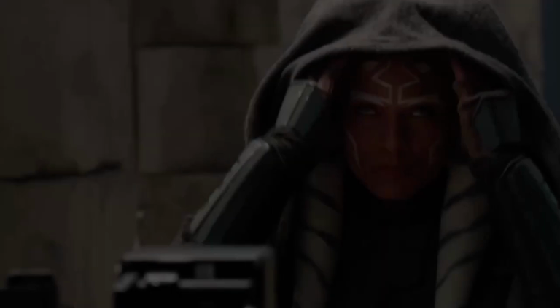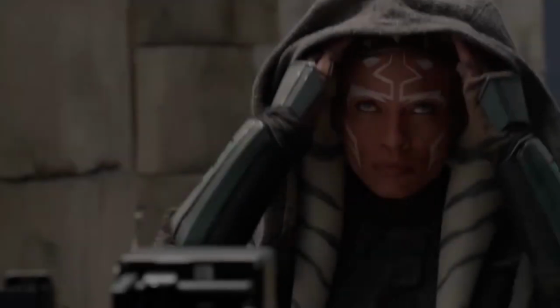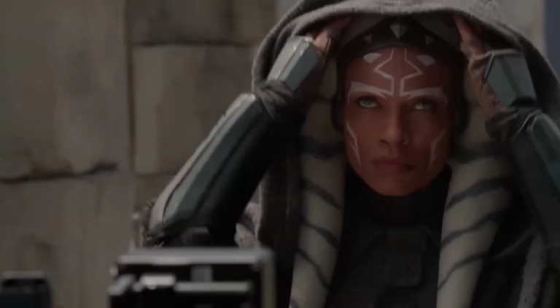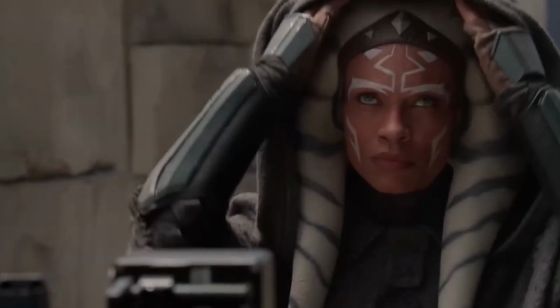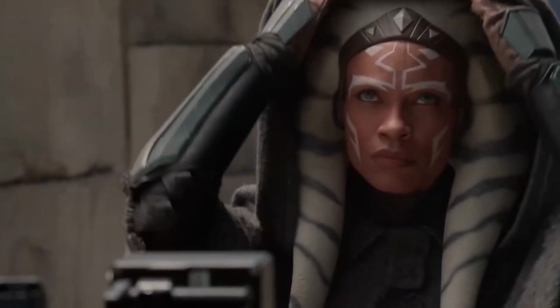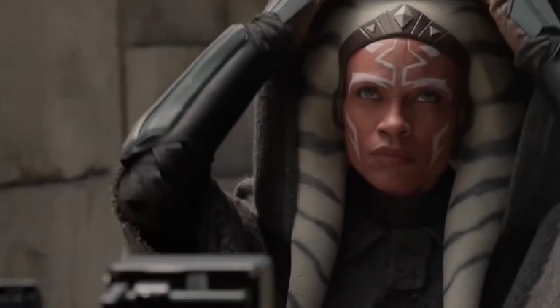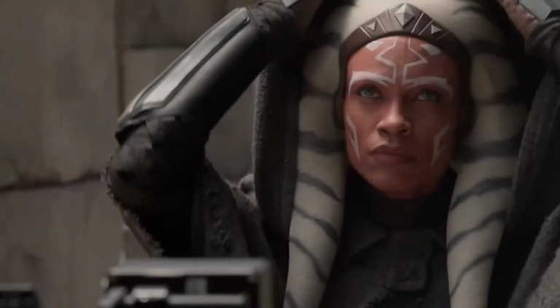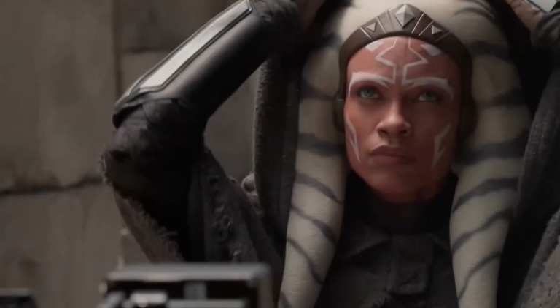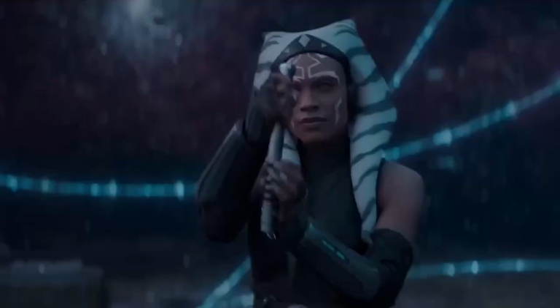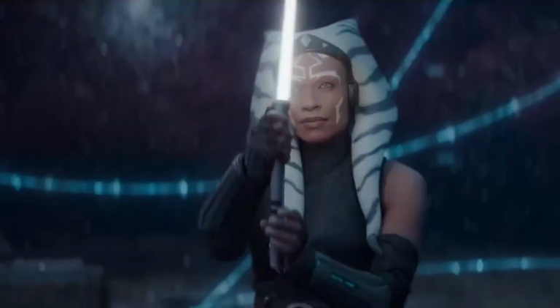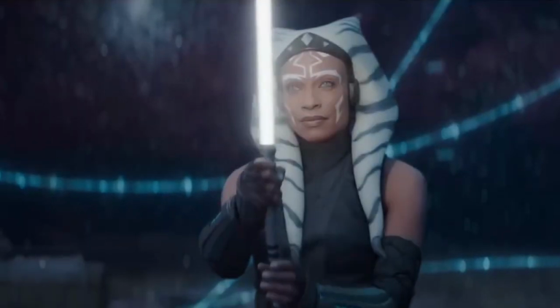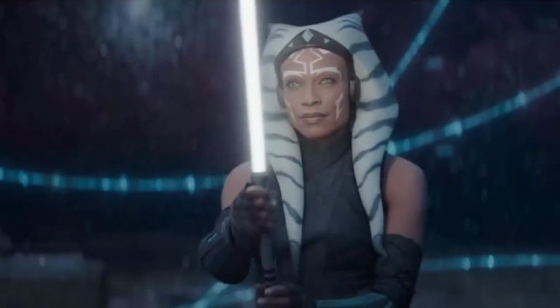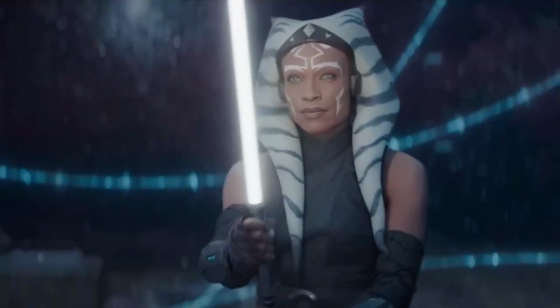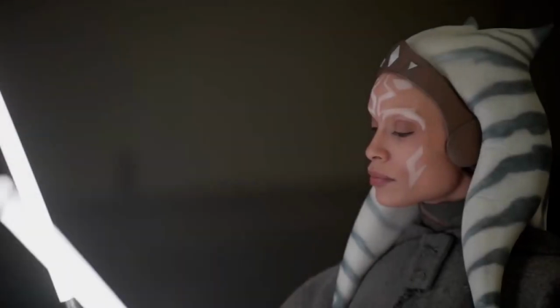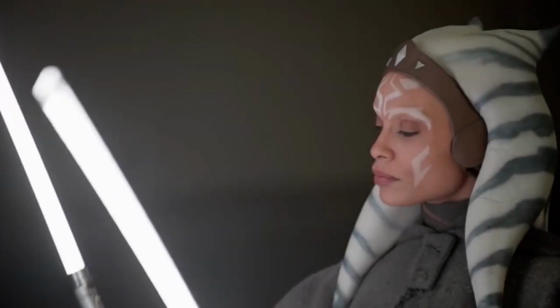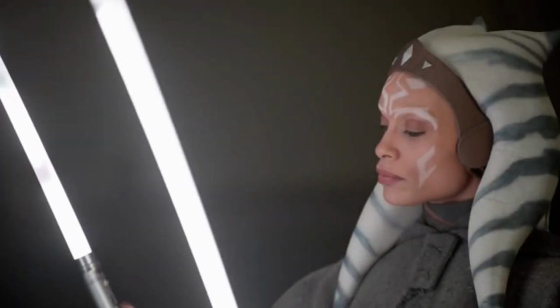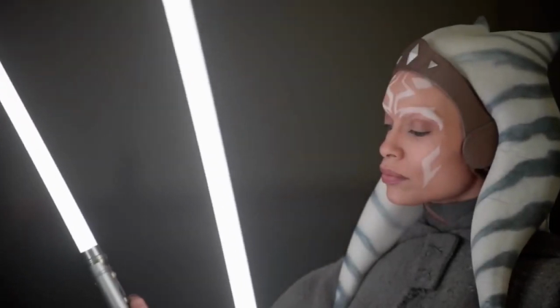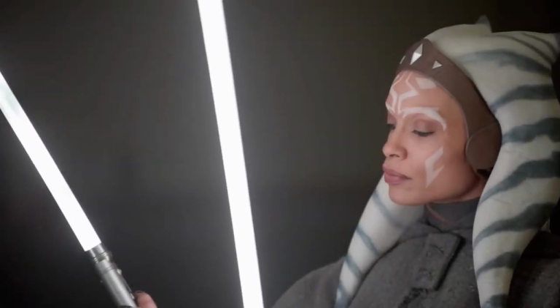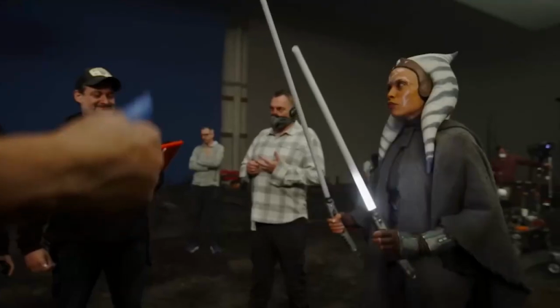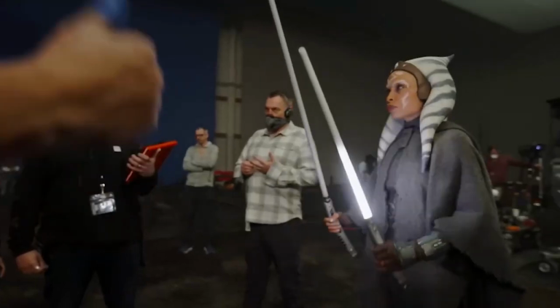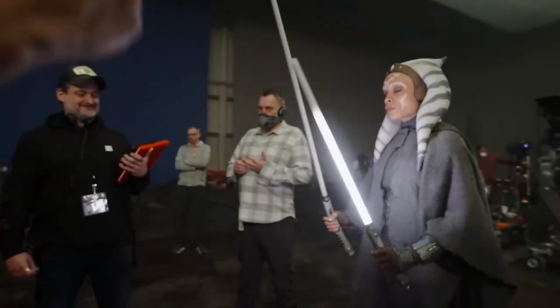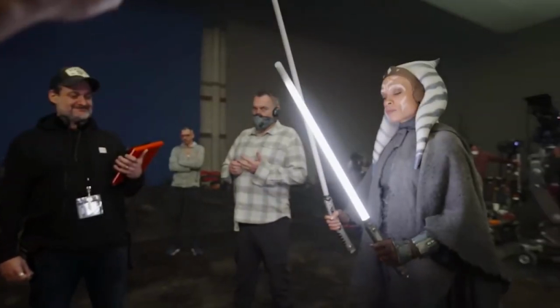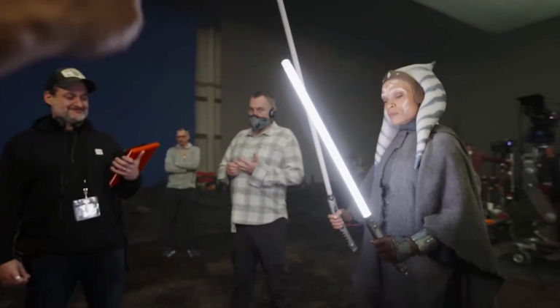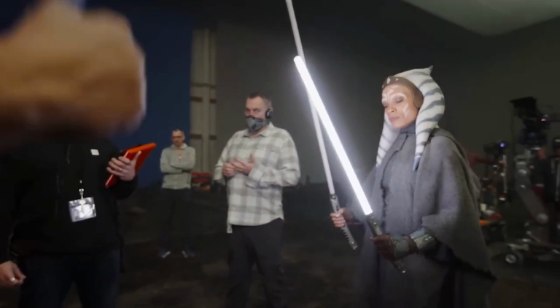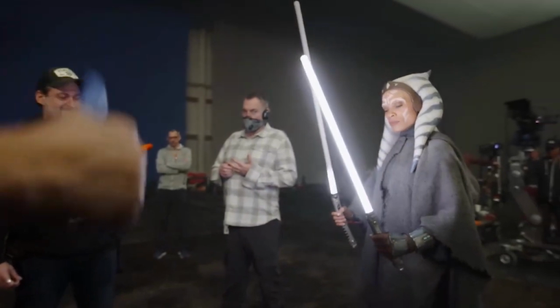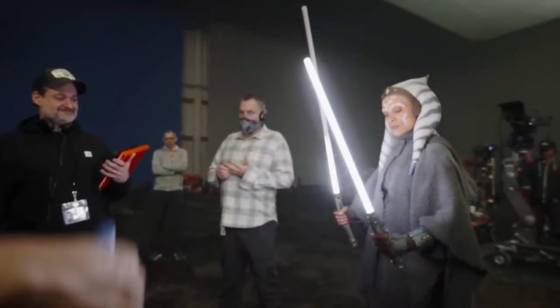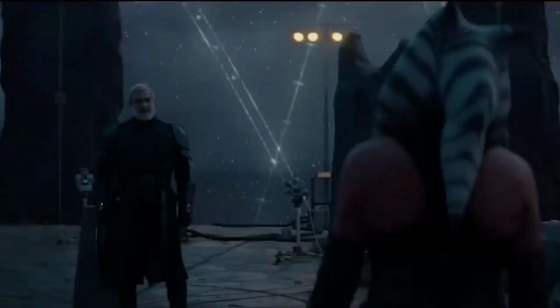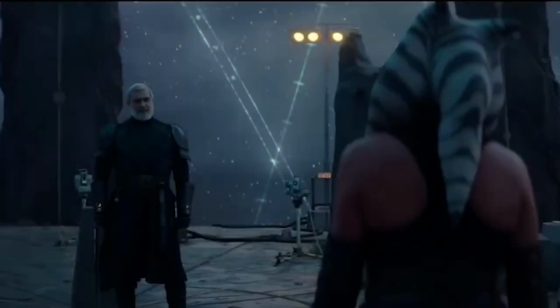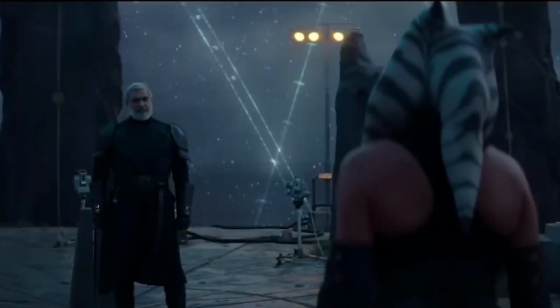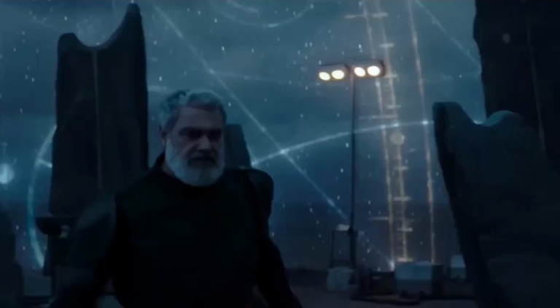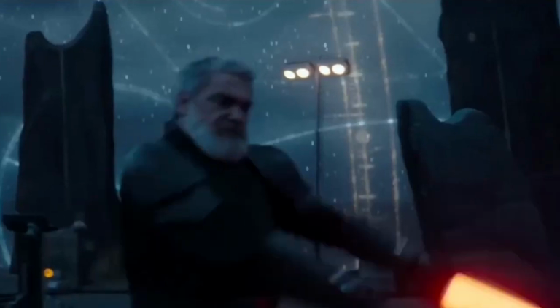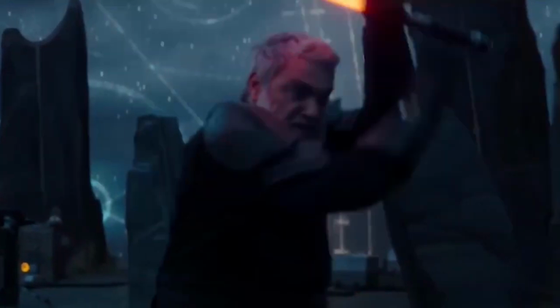With the premiere of the Ahsoka TV series, demand for Ahsoka's lightsabers is higher than ever. But what options are even available, and how can you decide which version is right for you?